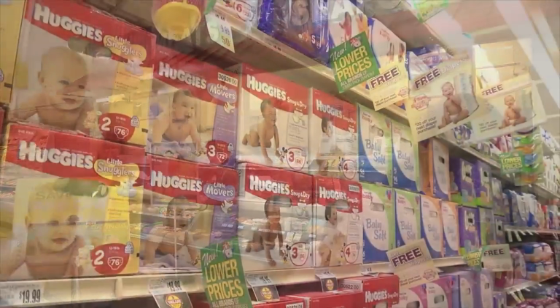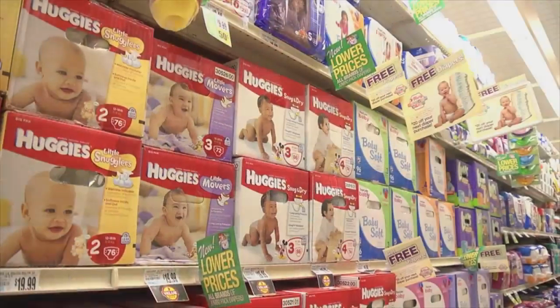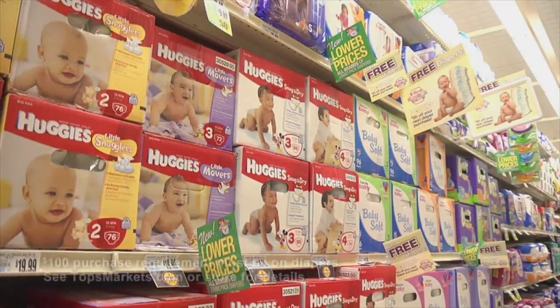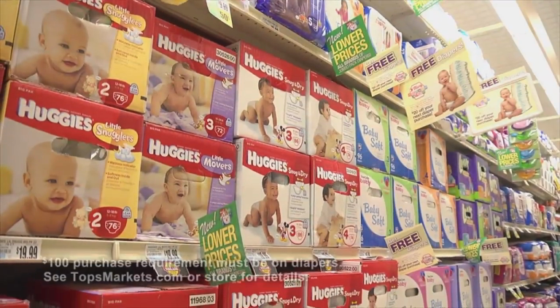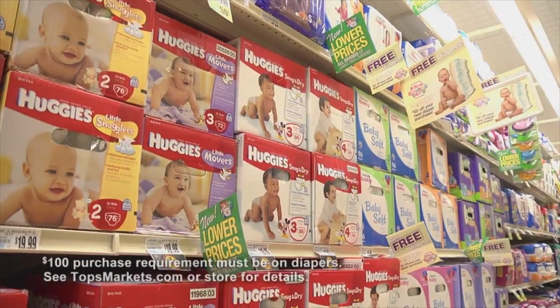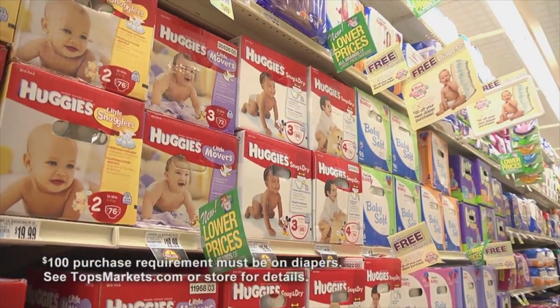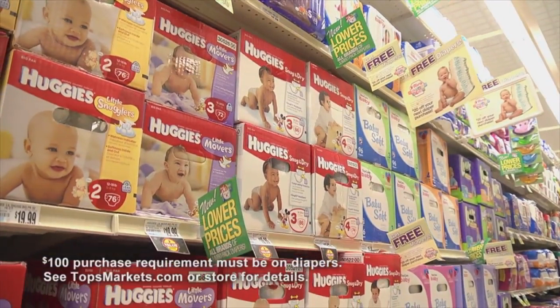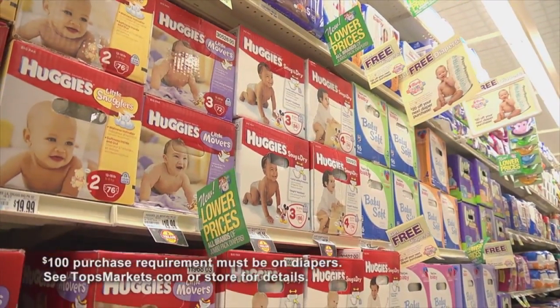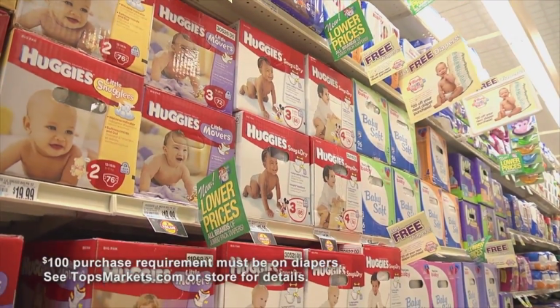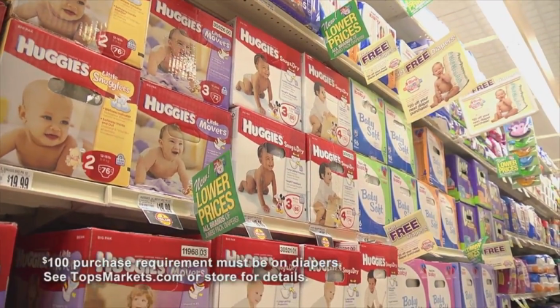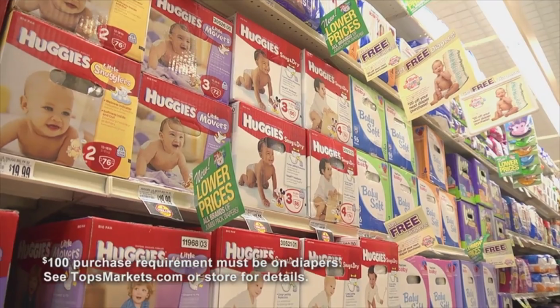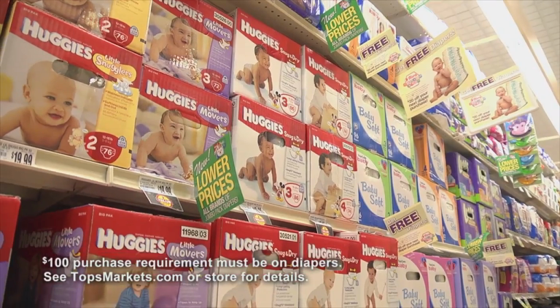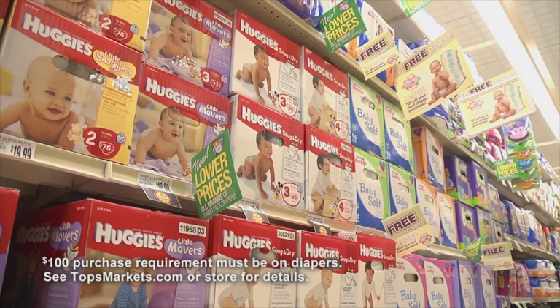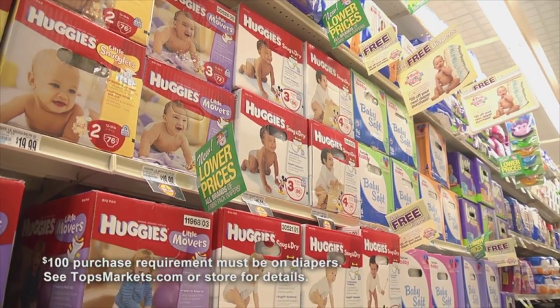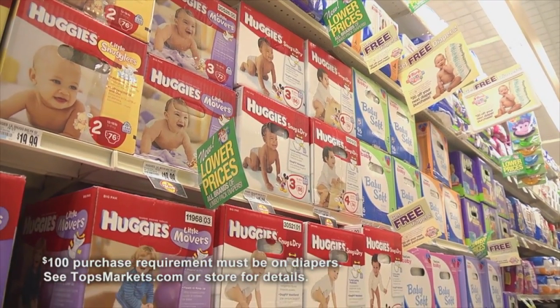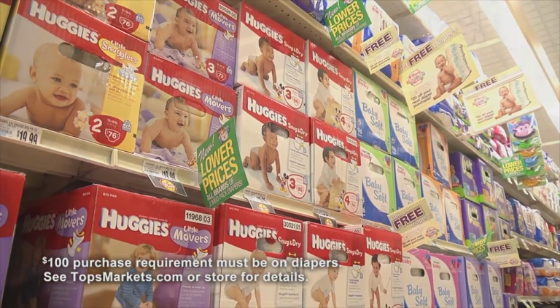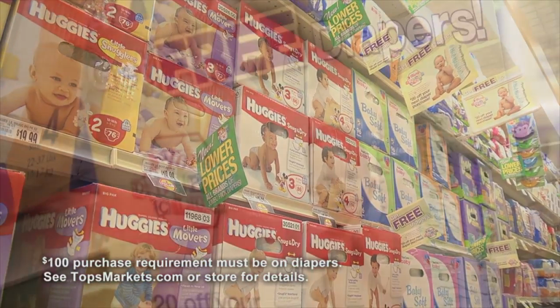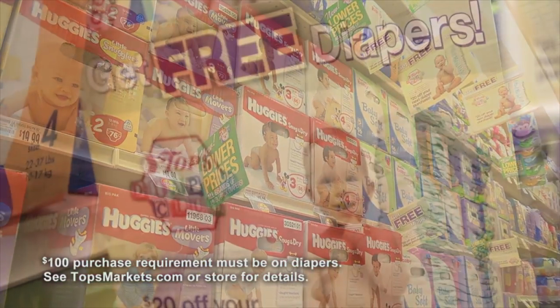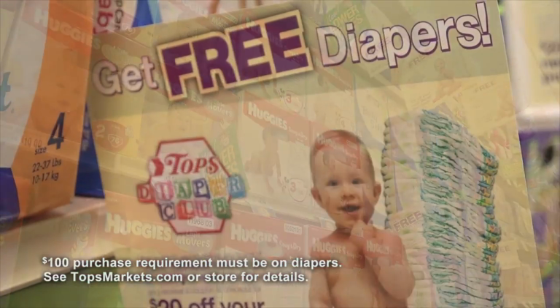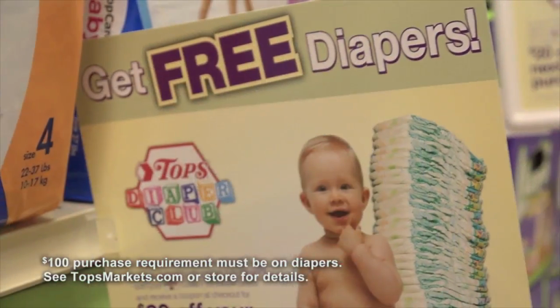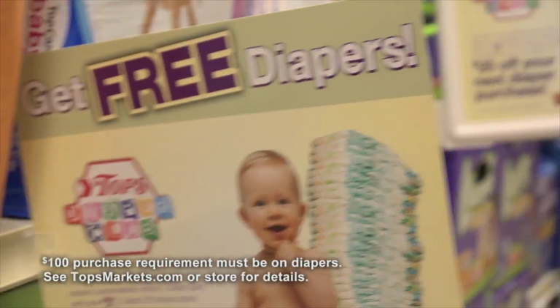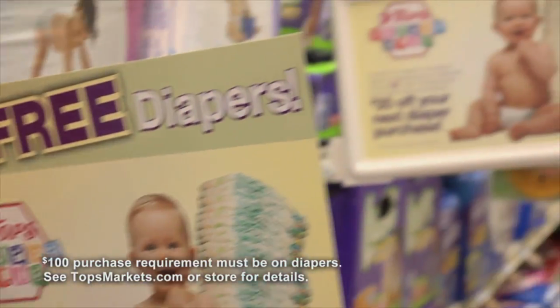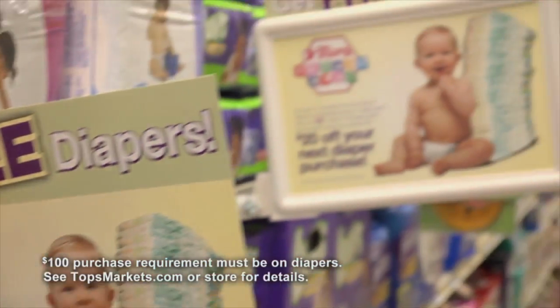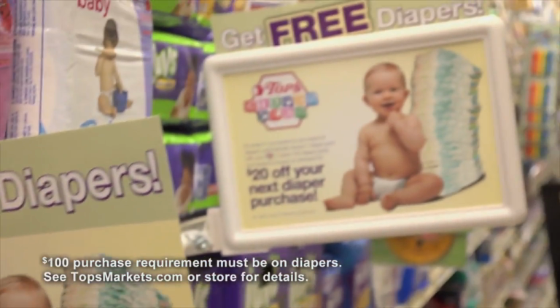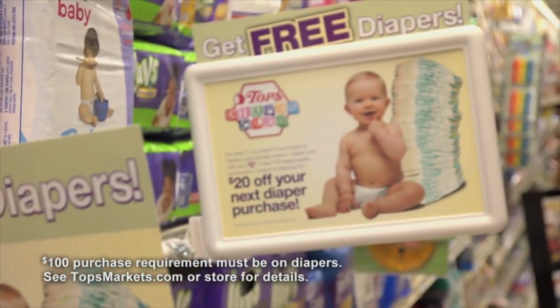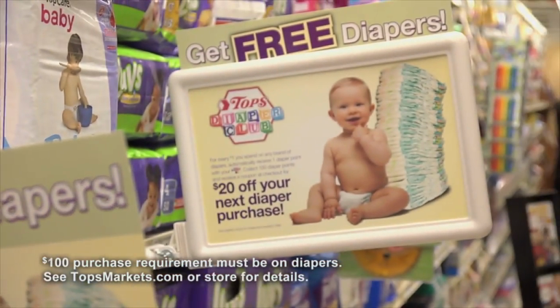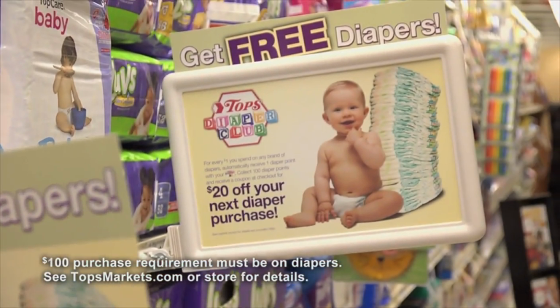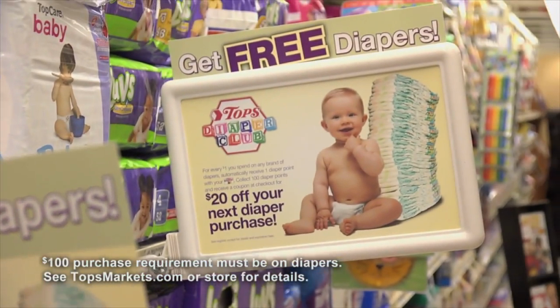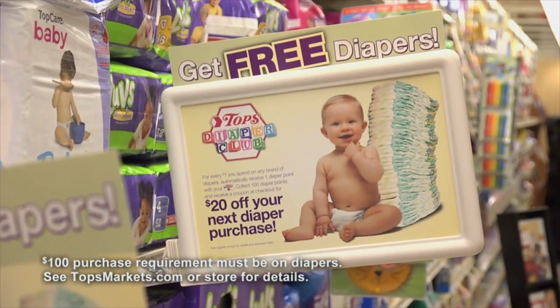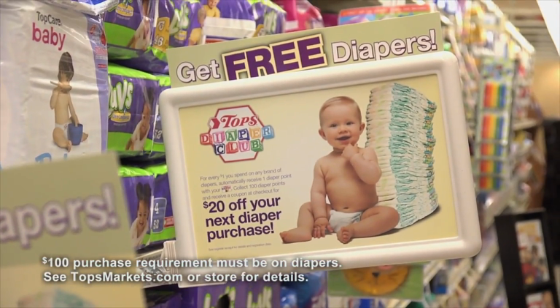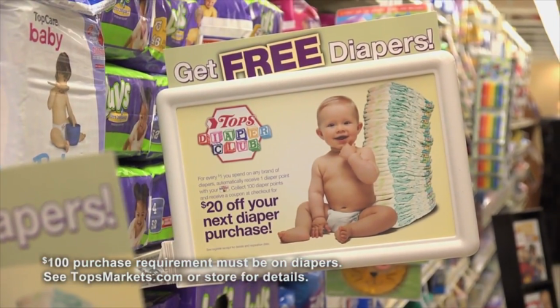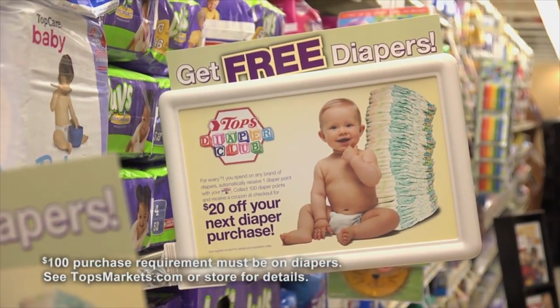Topps has great prices on diapers, and for every $100 you spend, you get $20 off your next diaper purchase.